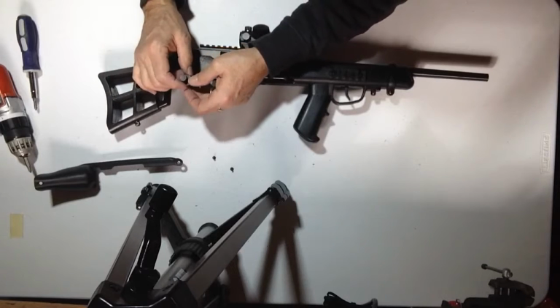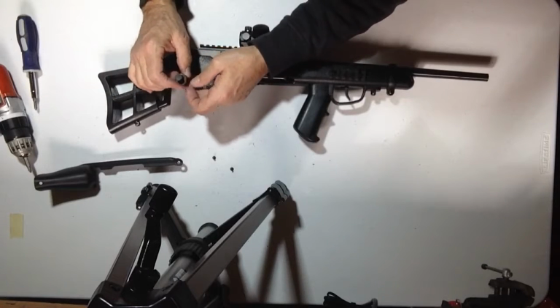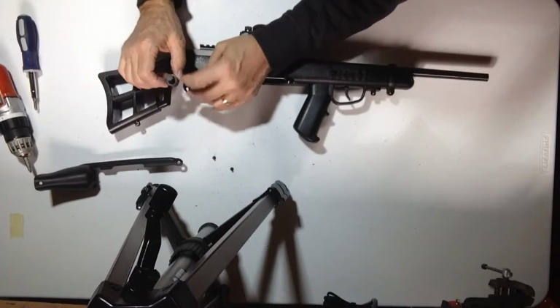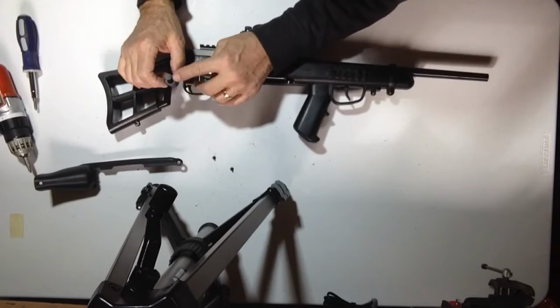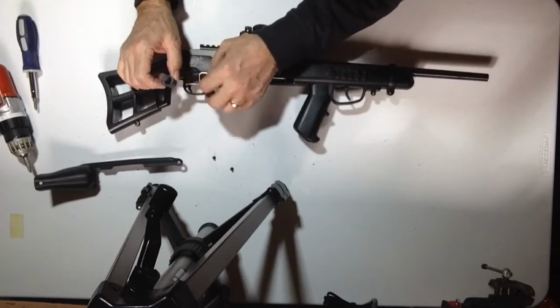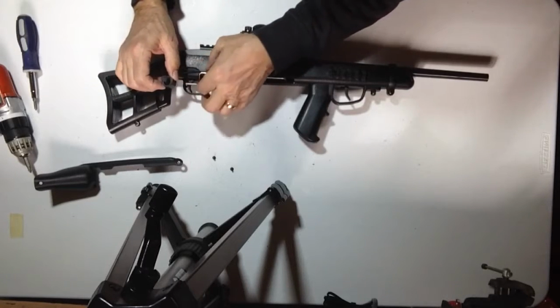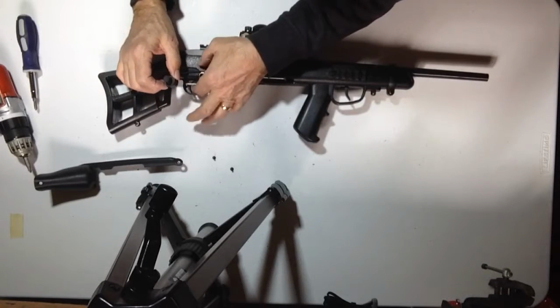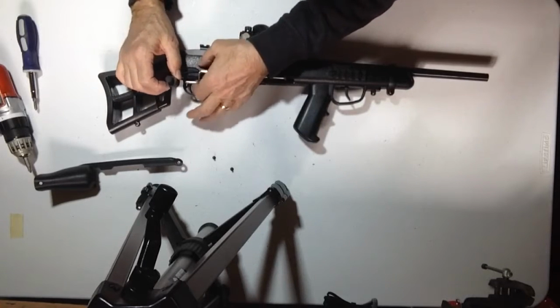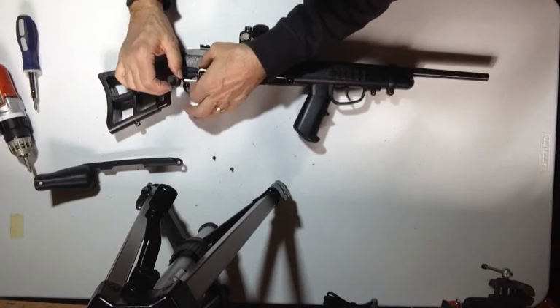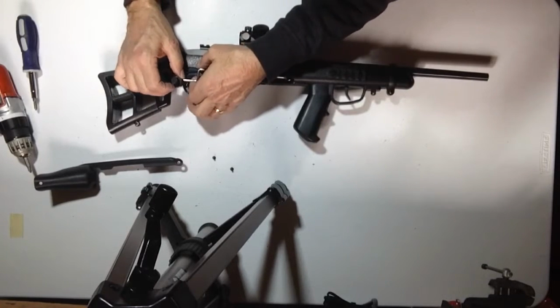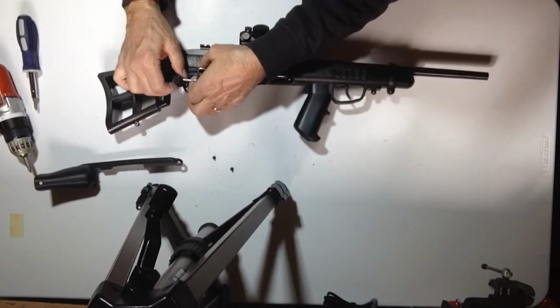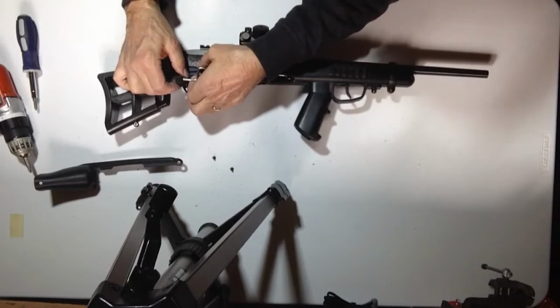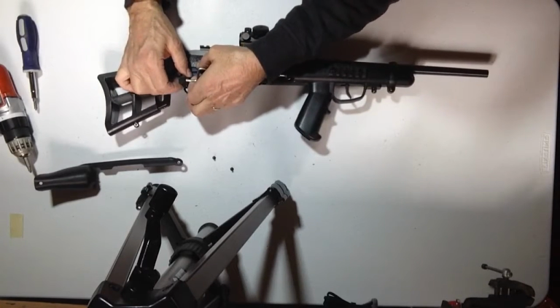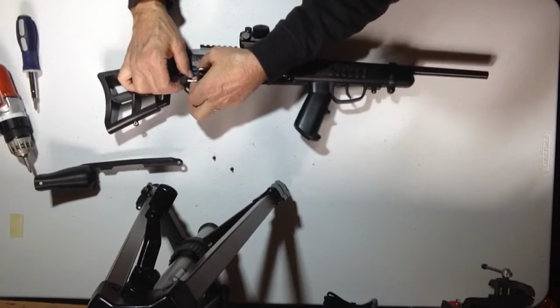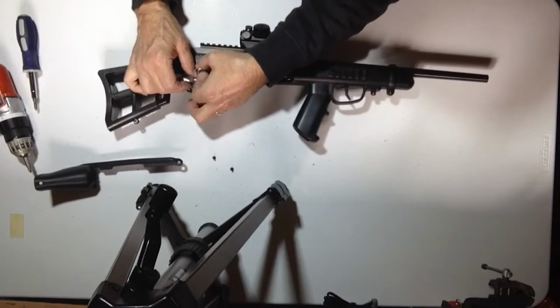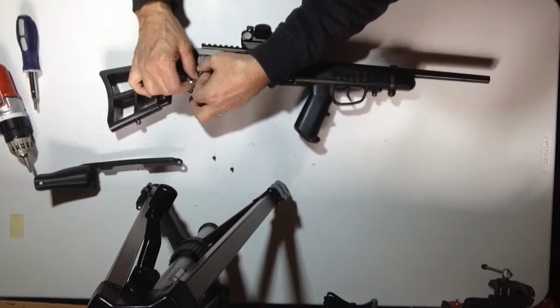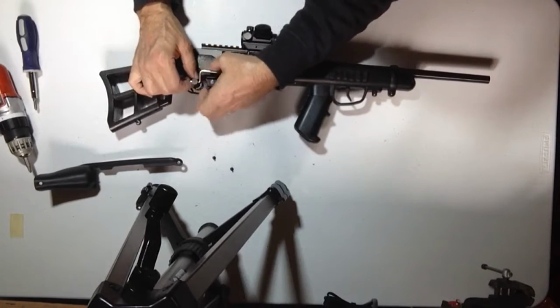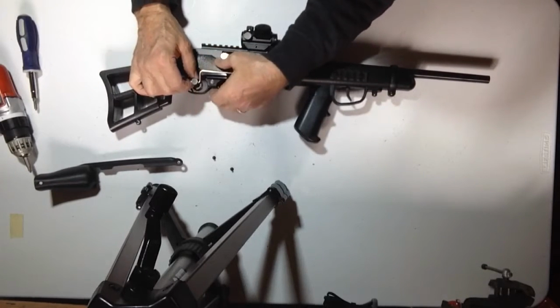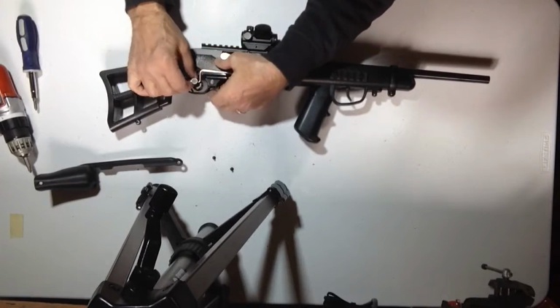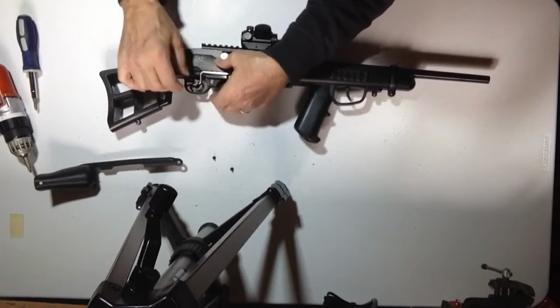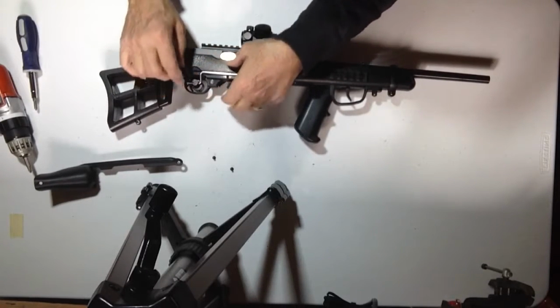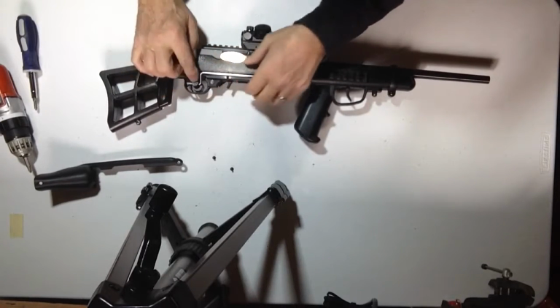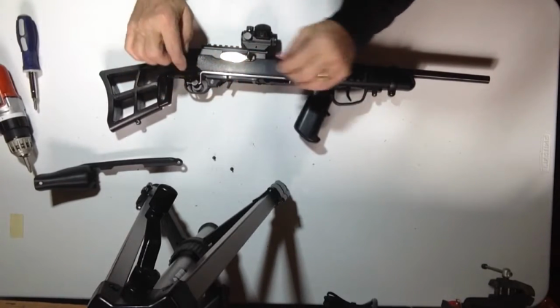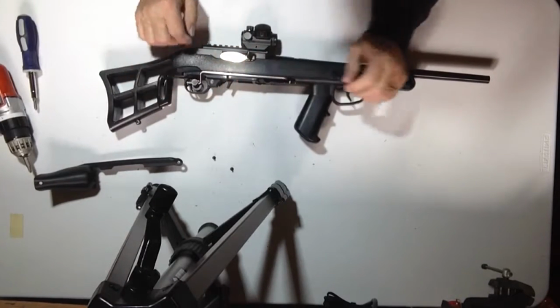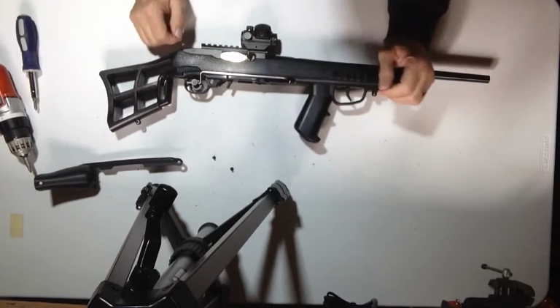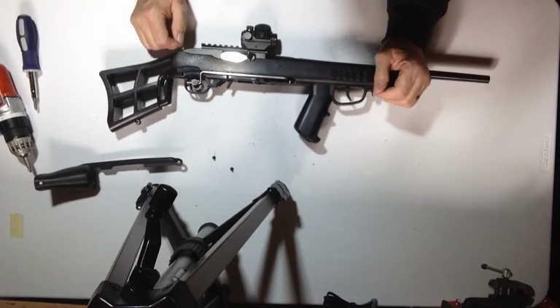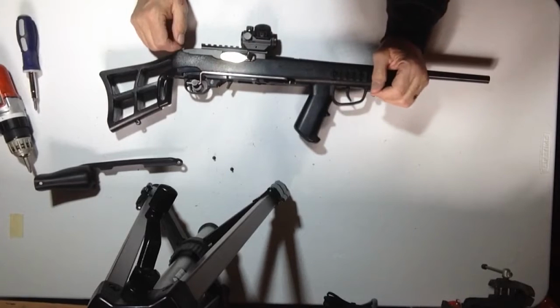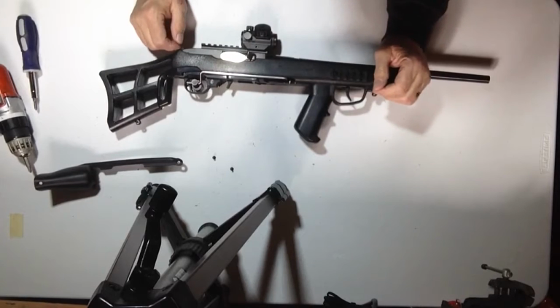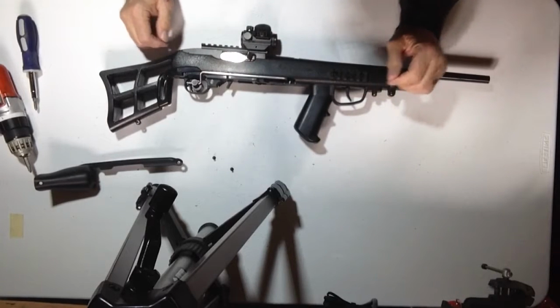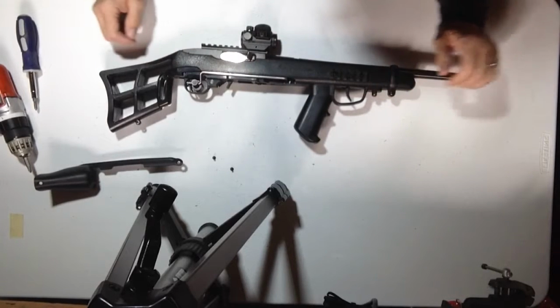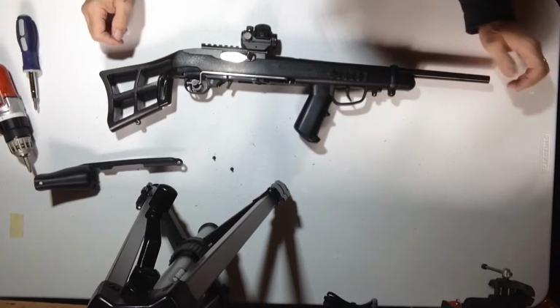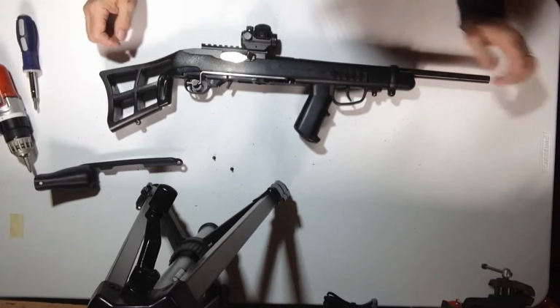Turn it so this is at the top, raise your rod up, stick it on there, and drop it right down in it.